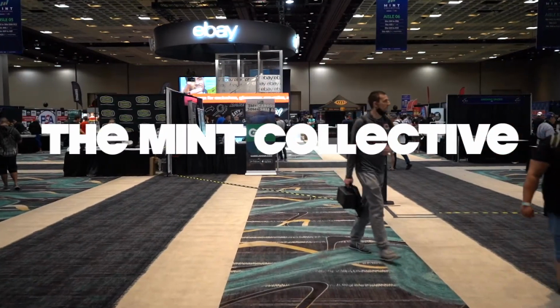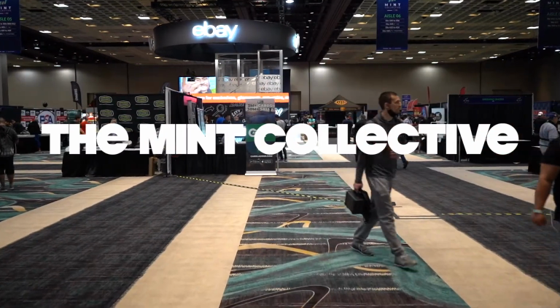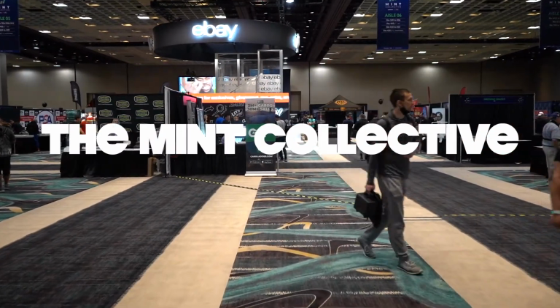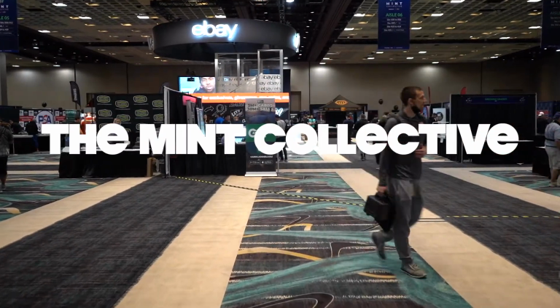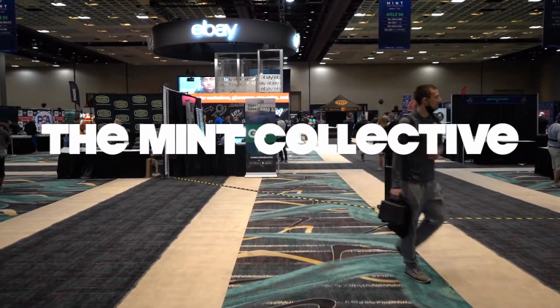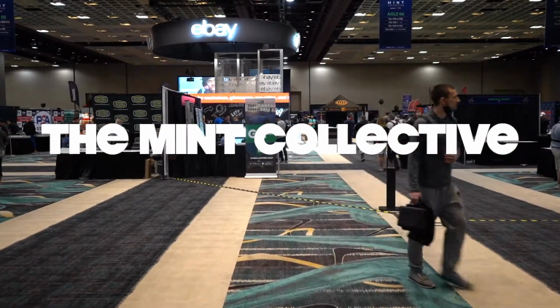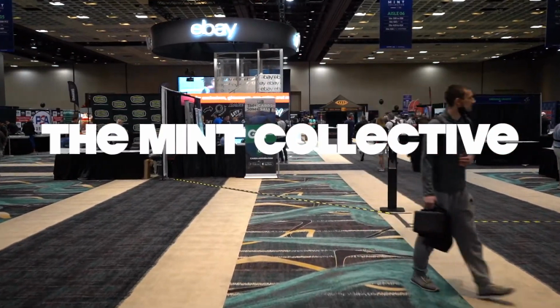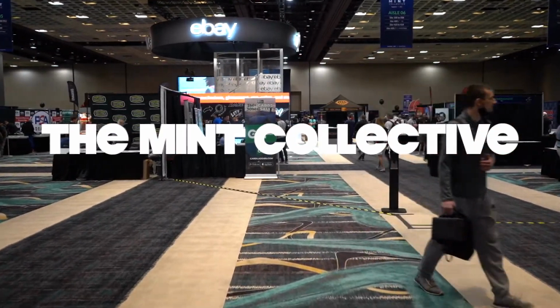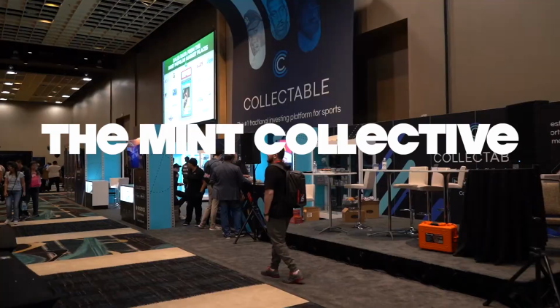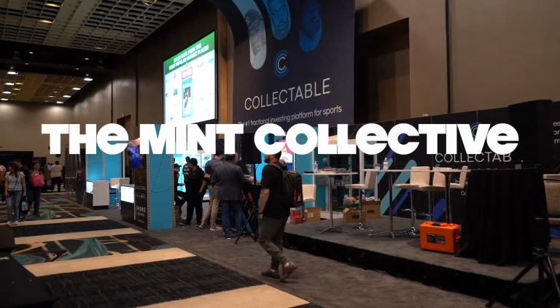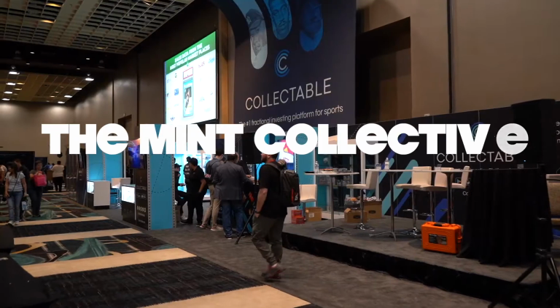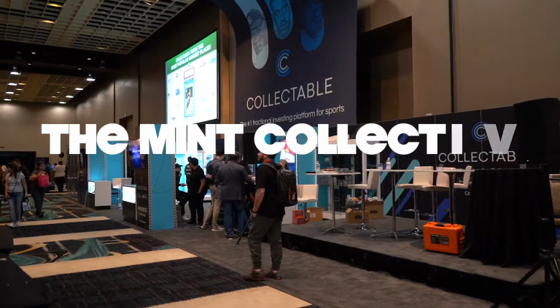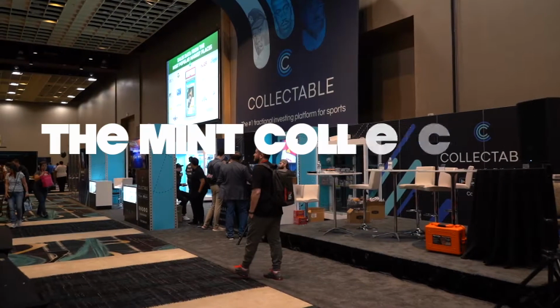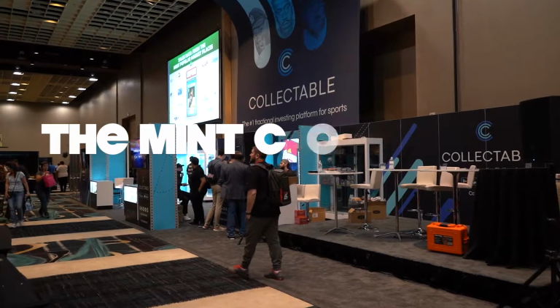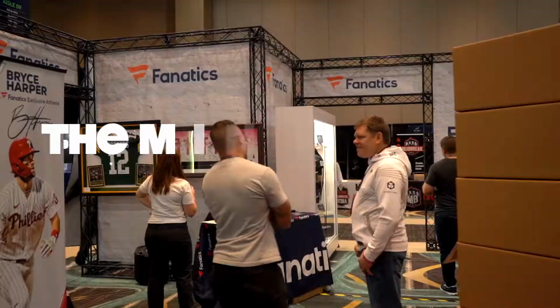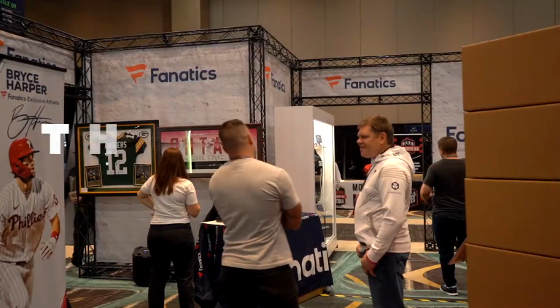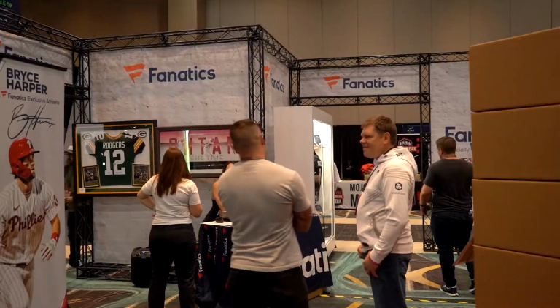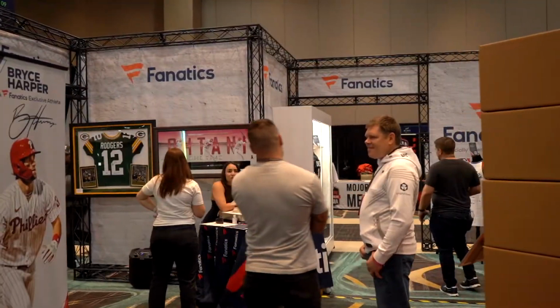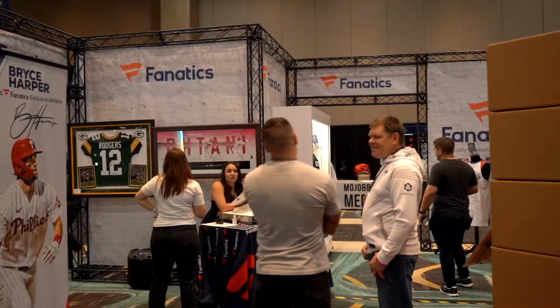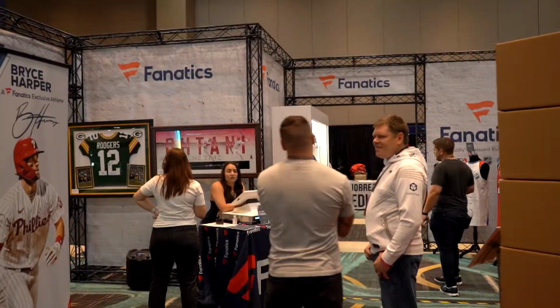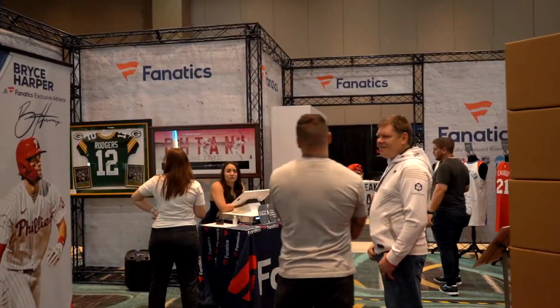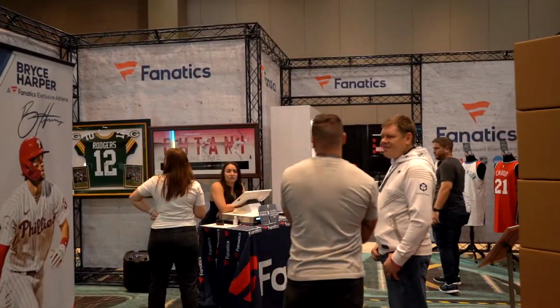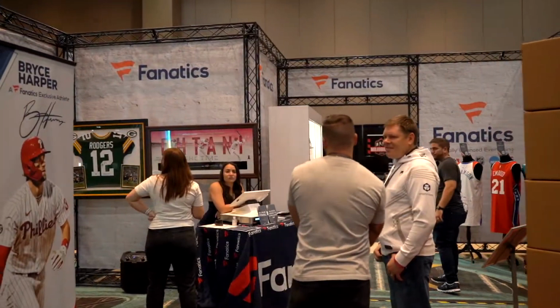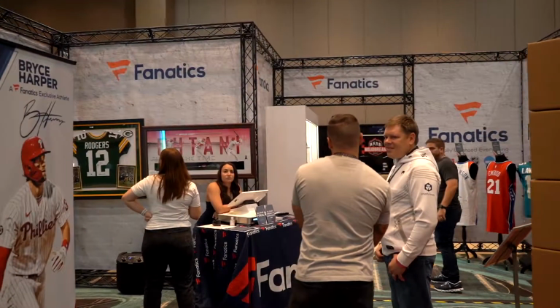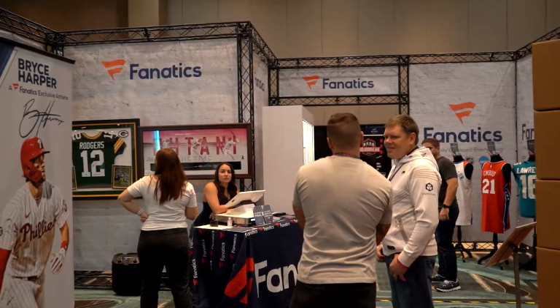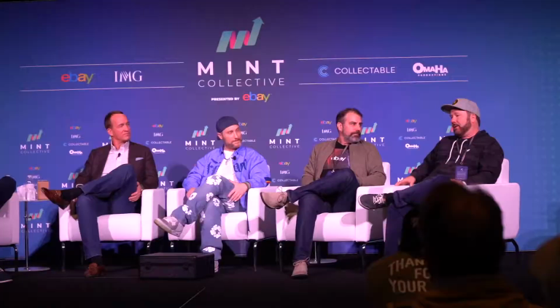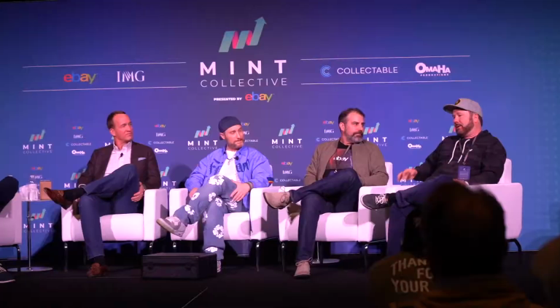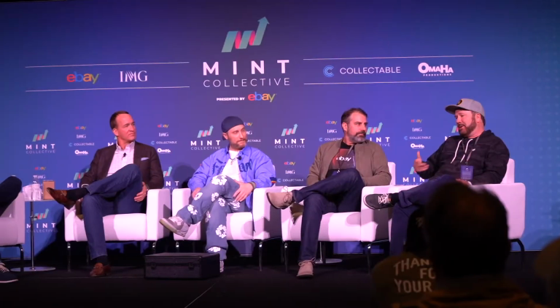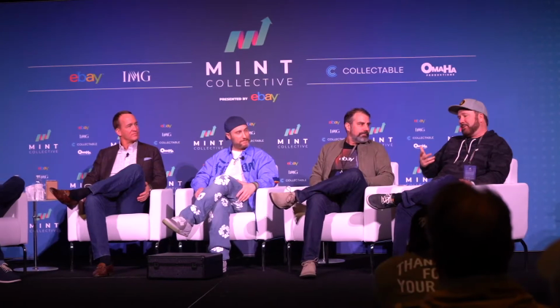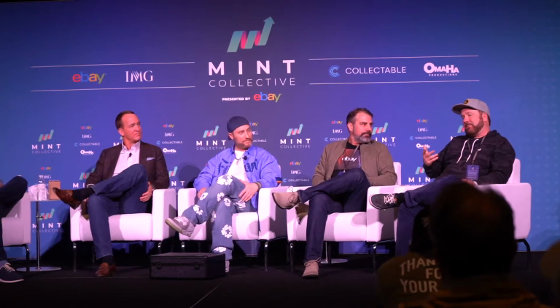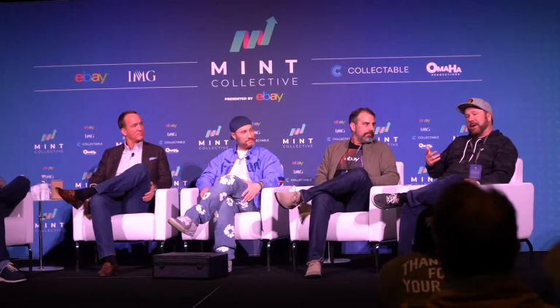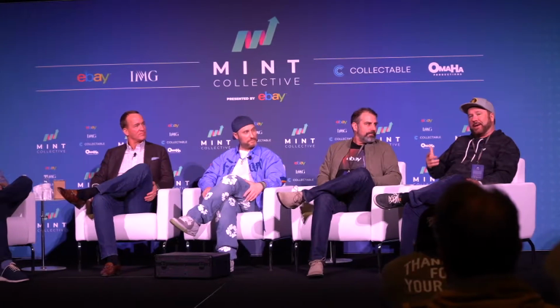You know, we have been needing a trade show in our market that is elevated.